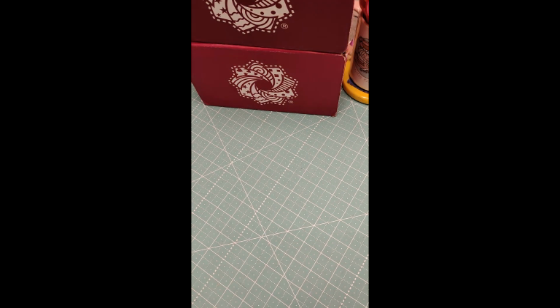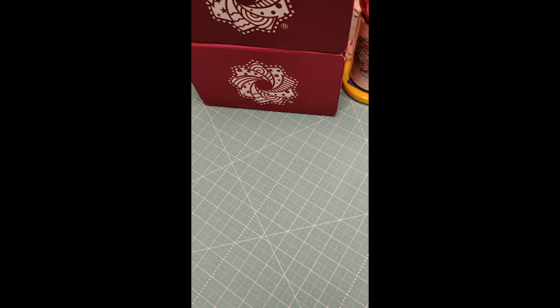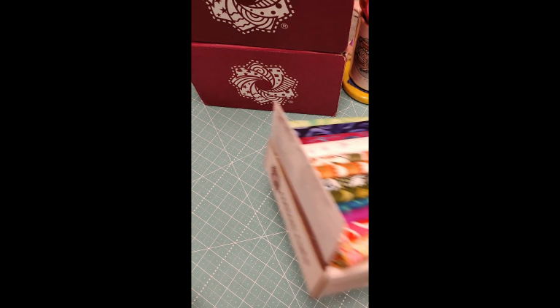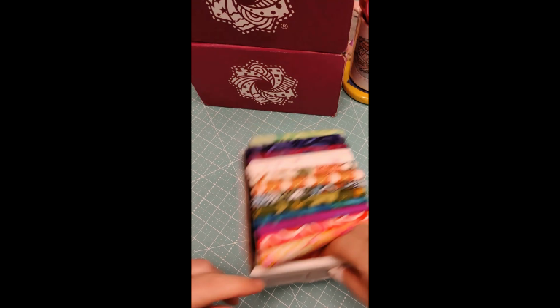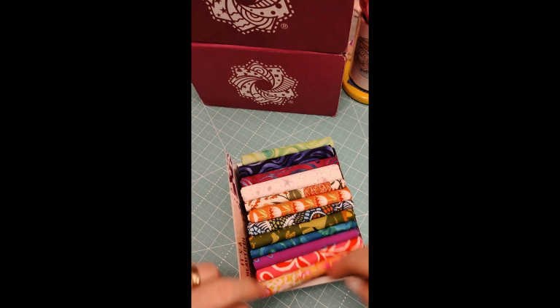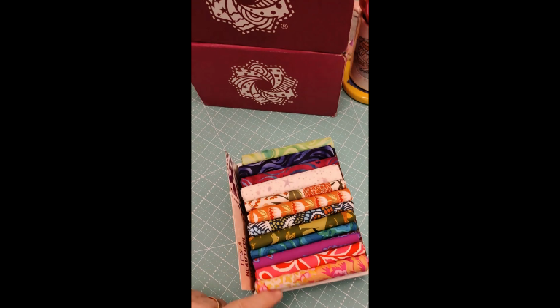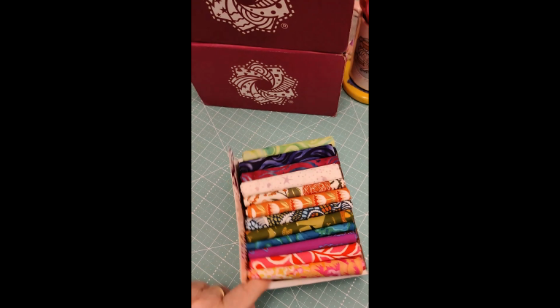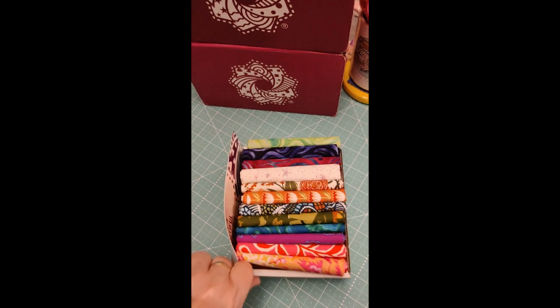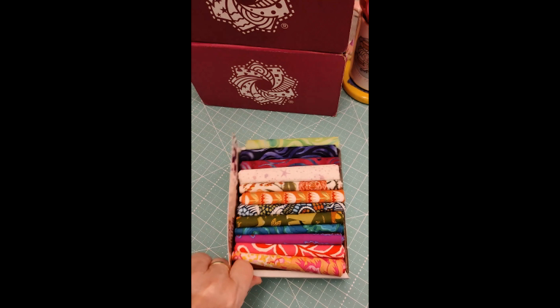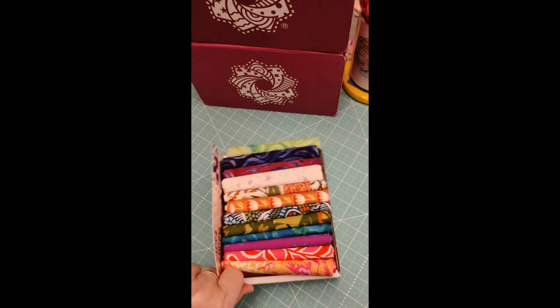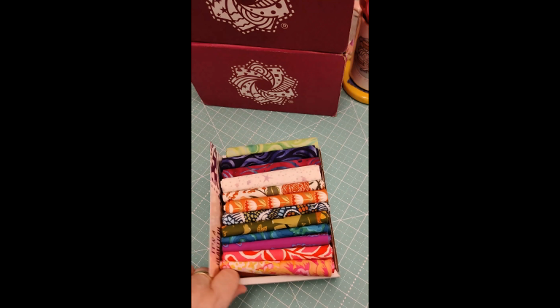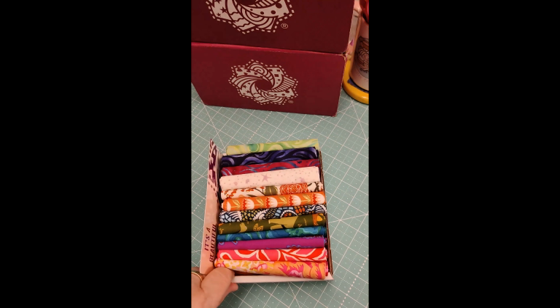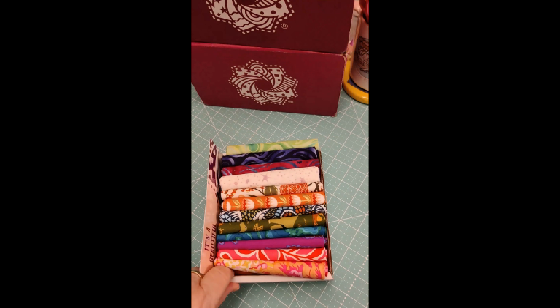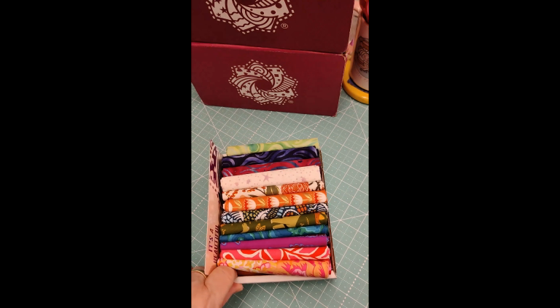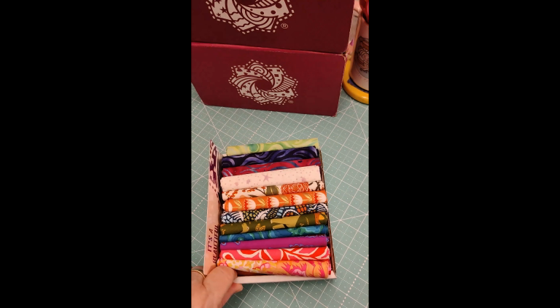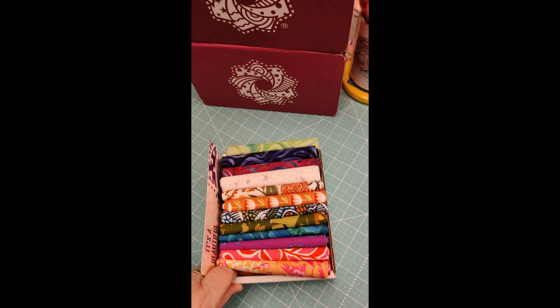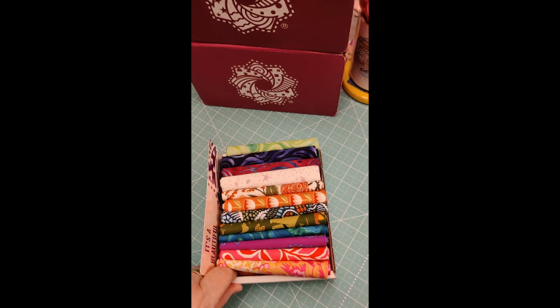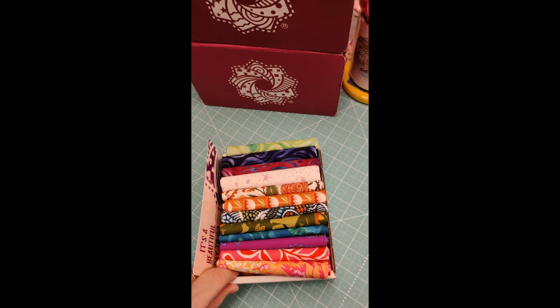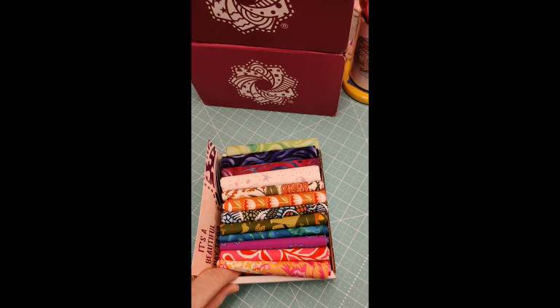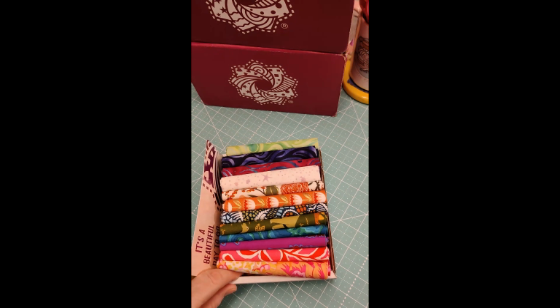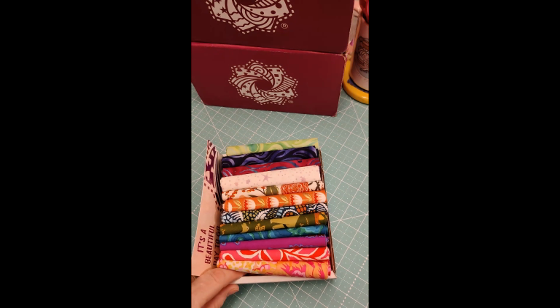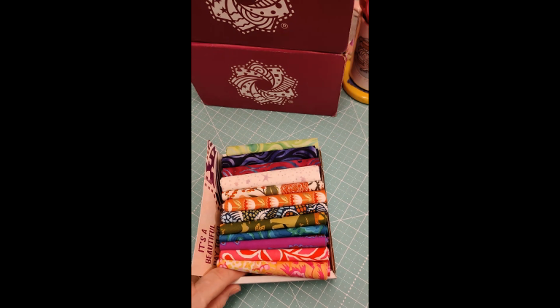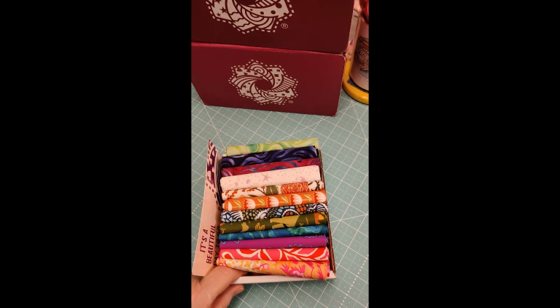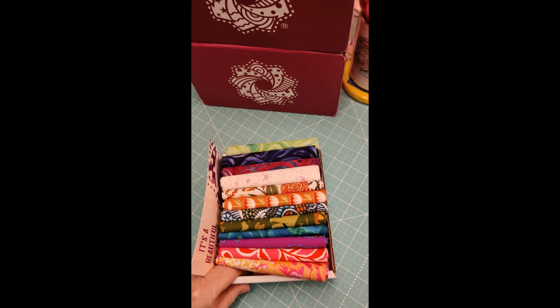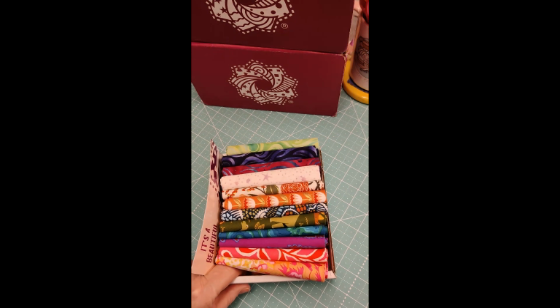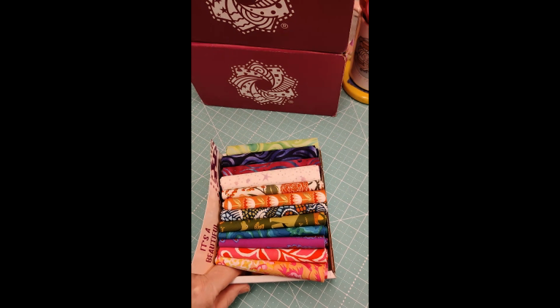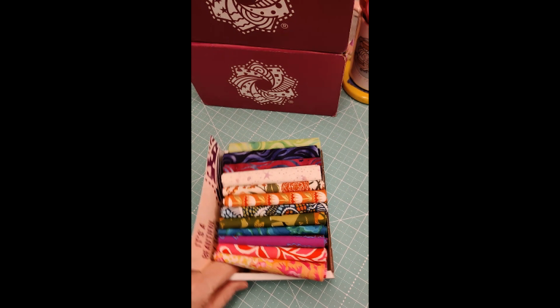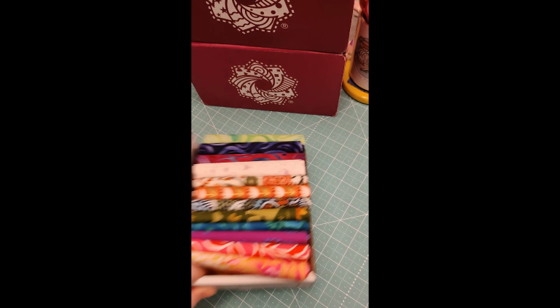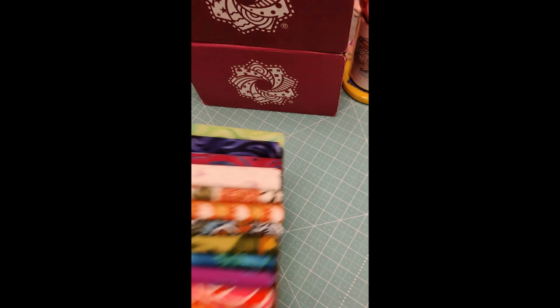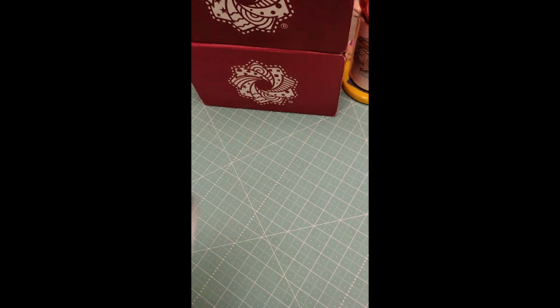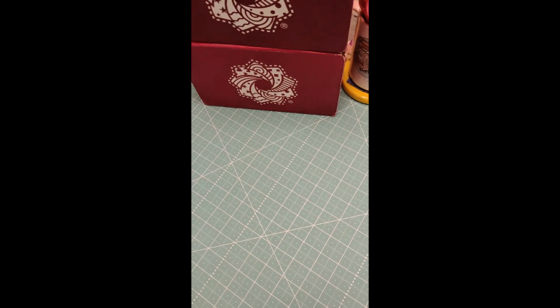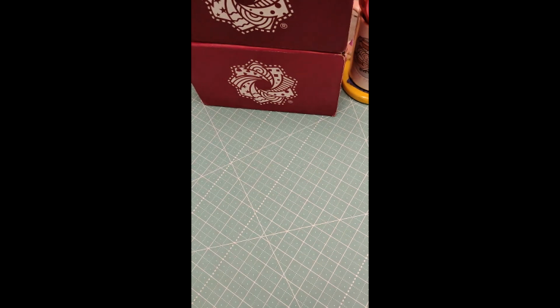The beauty of these is you get 12 fat quarters — enough to make a small project.